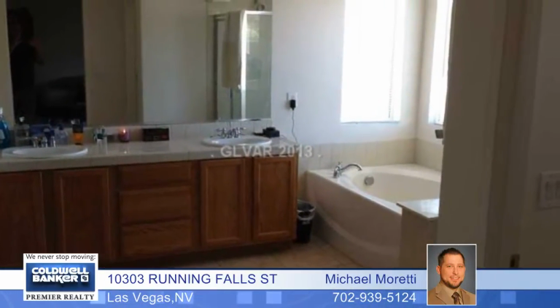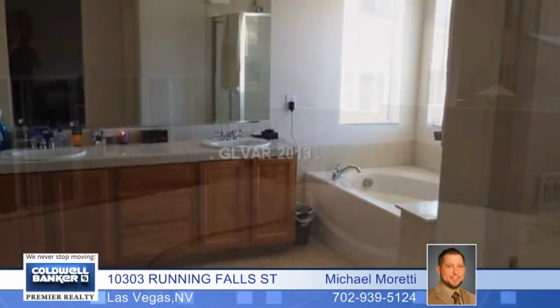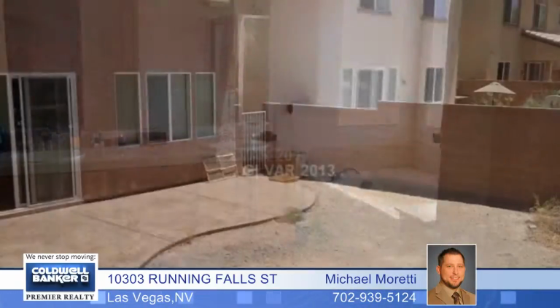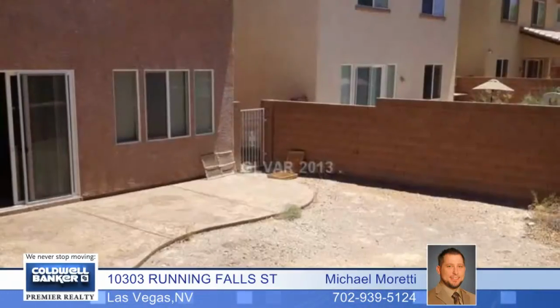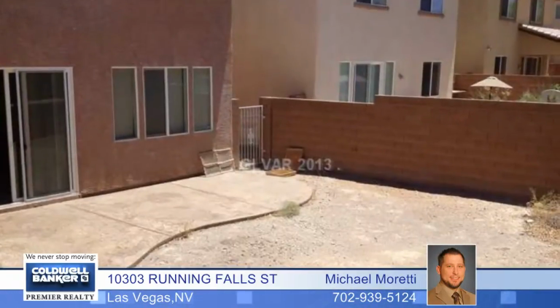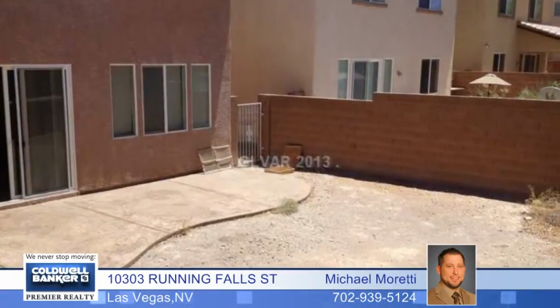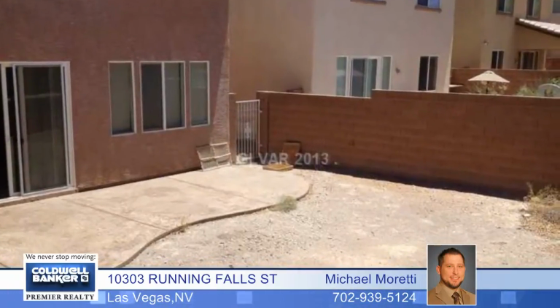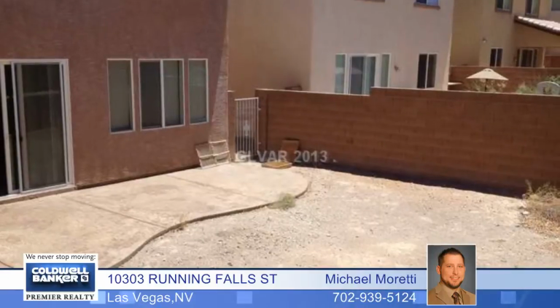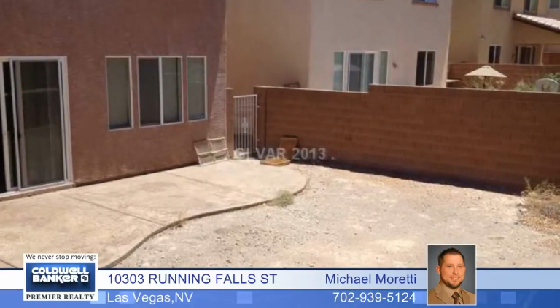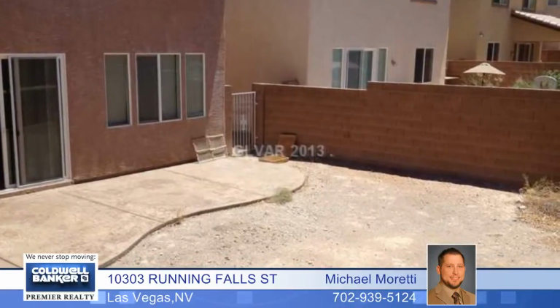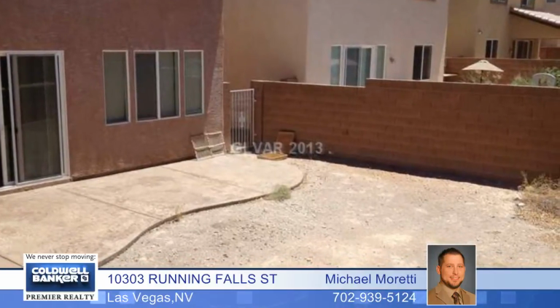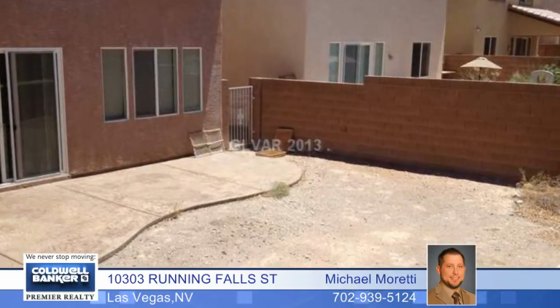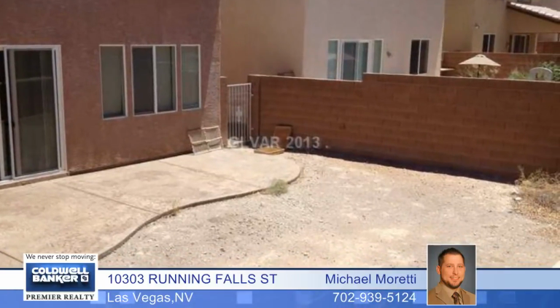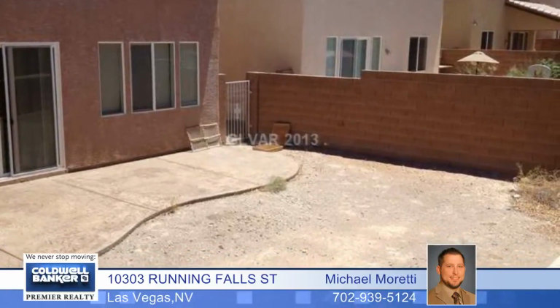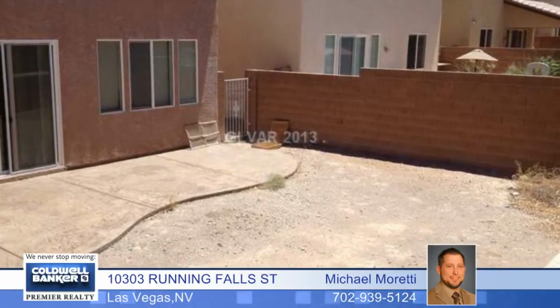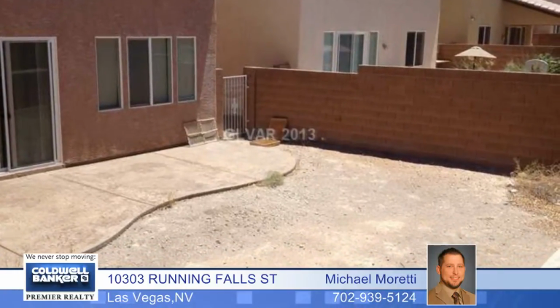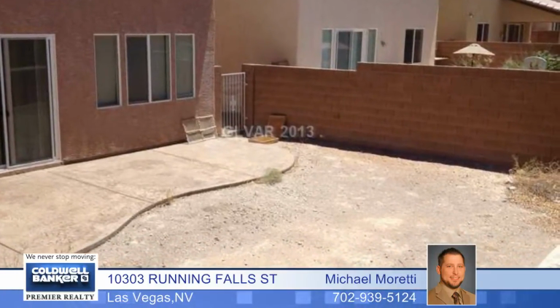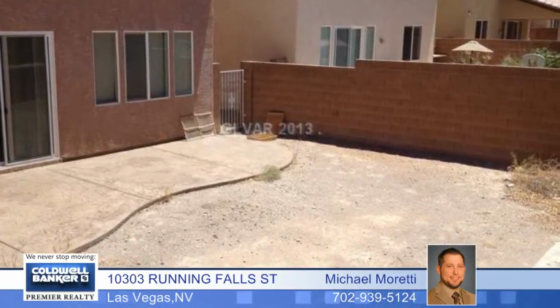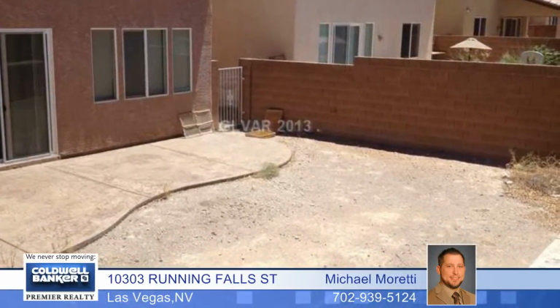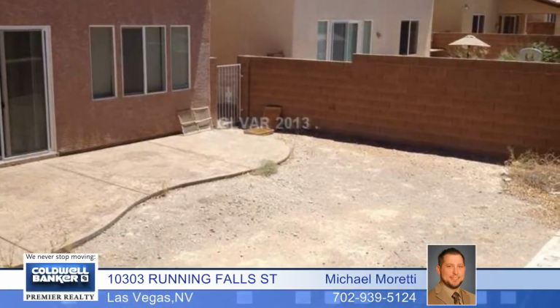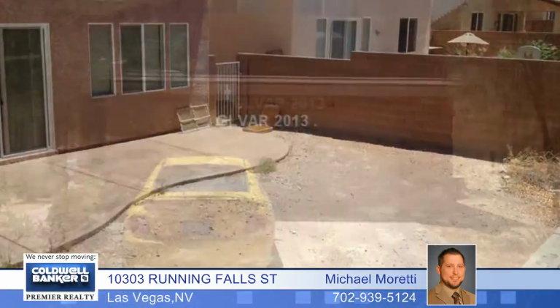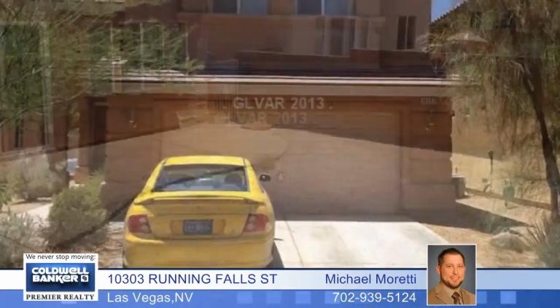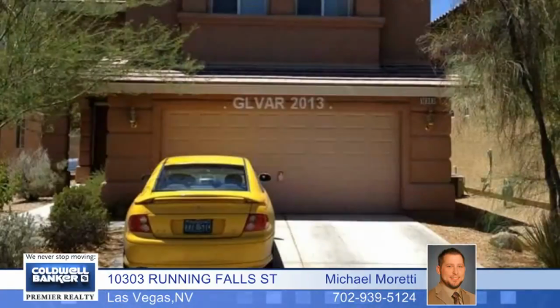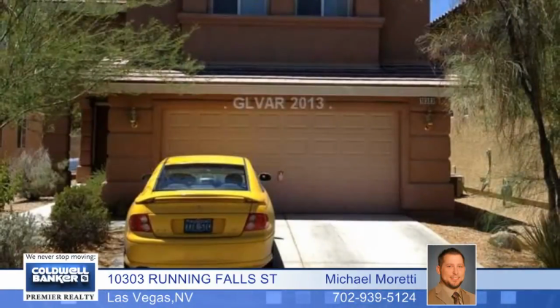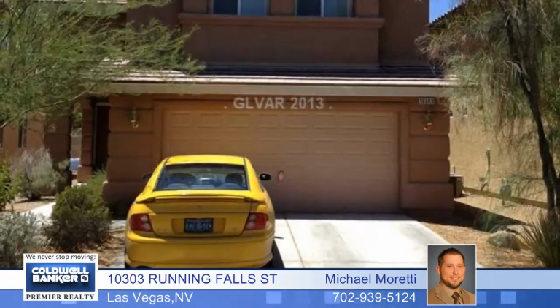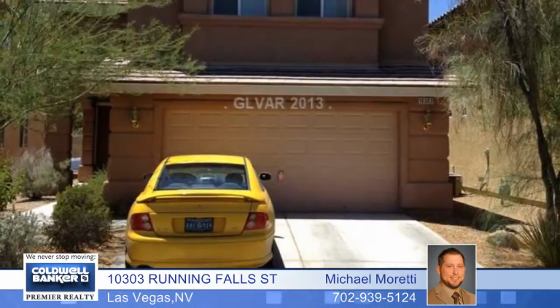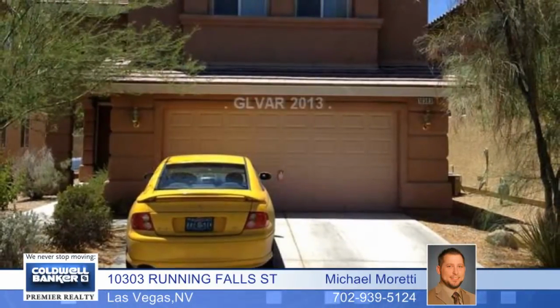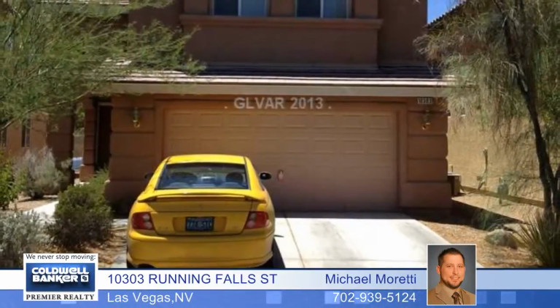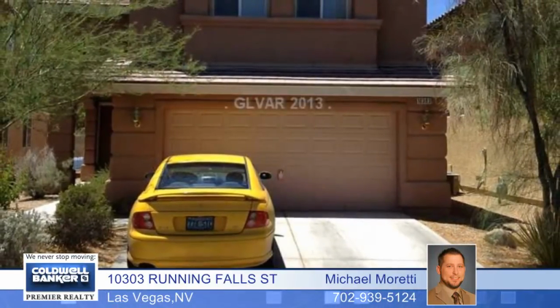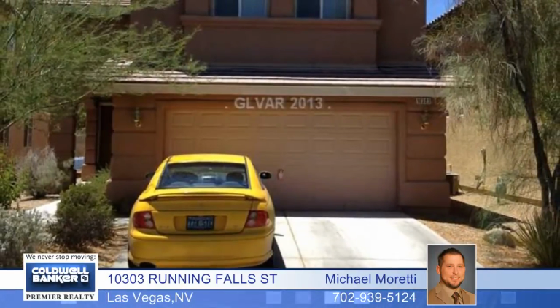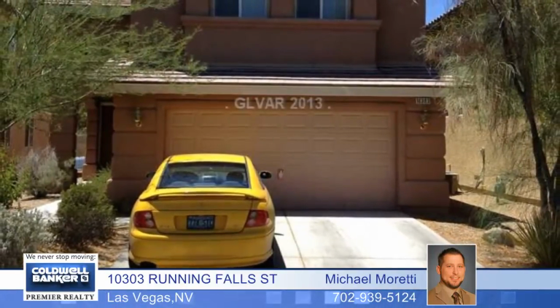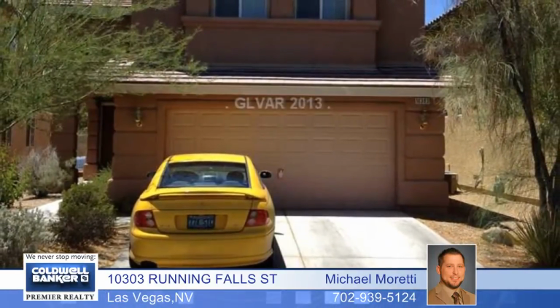The very large master bedroom has a huge bathroom and a walk-in closet. This home has it all. Come see it today.